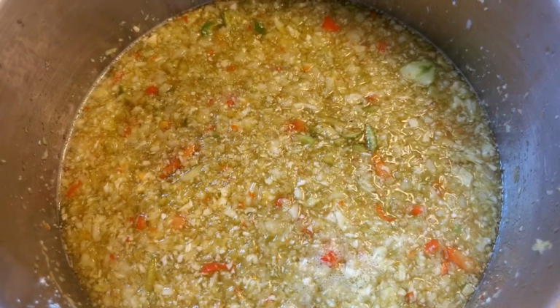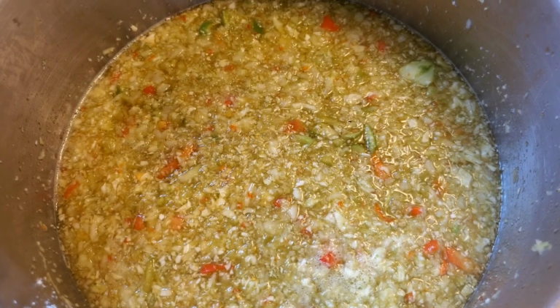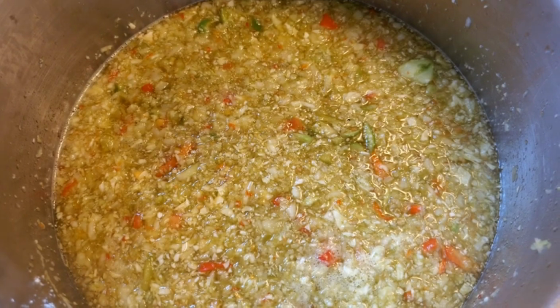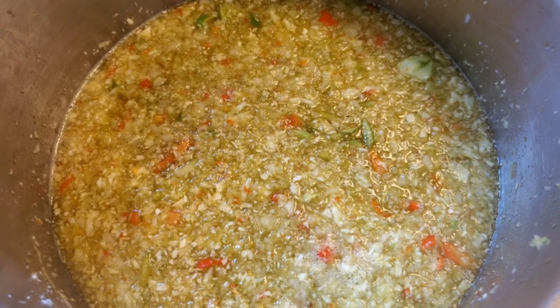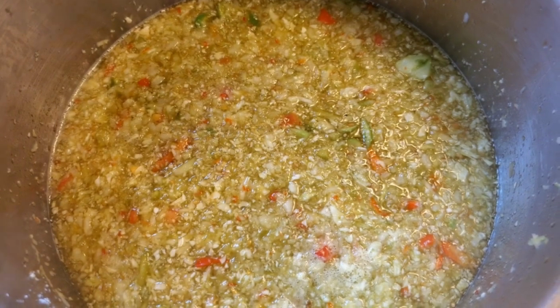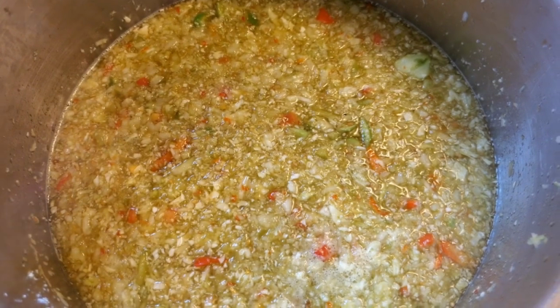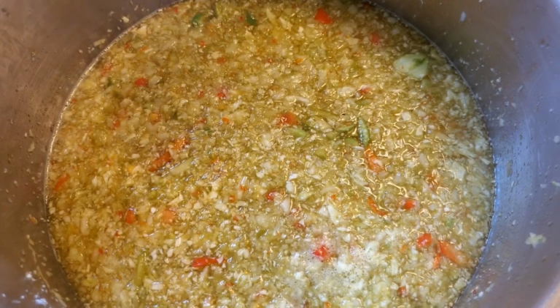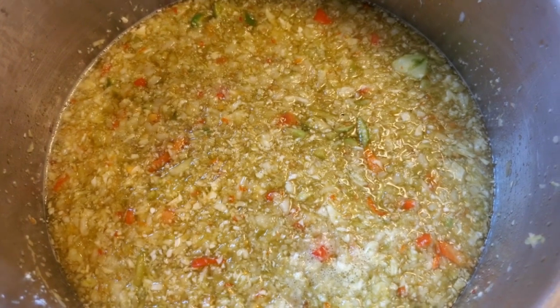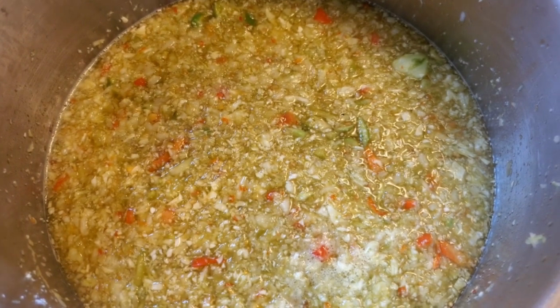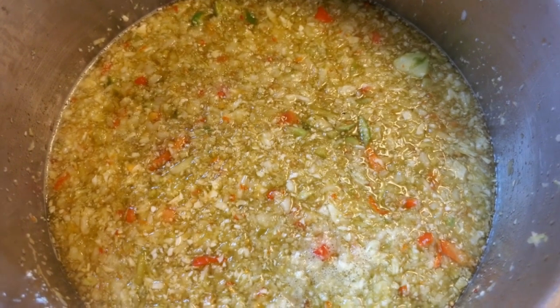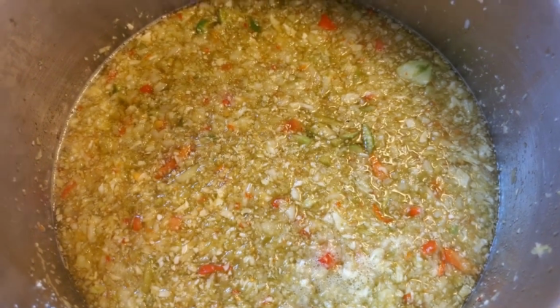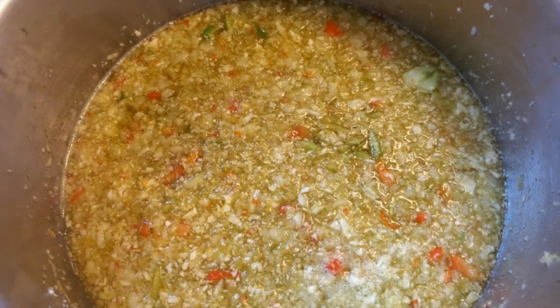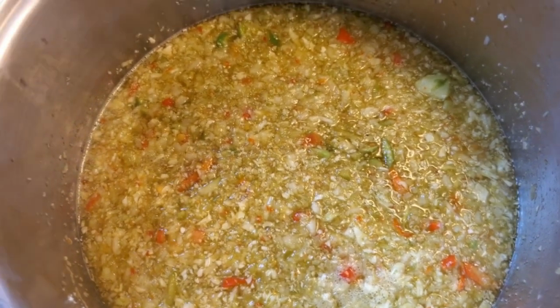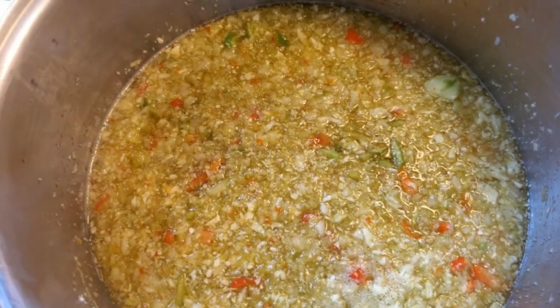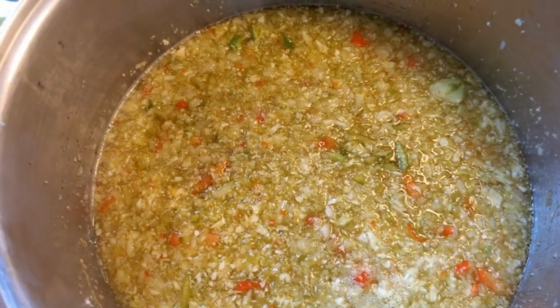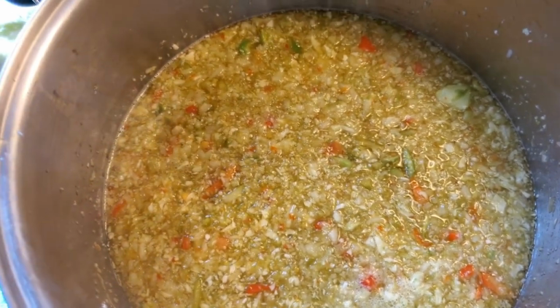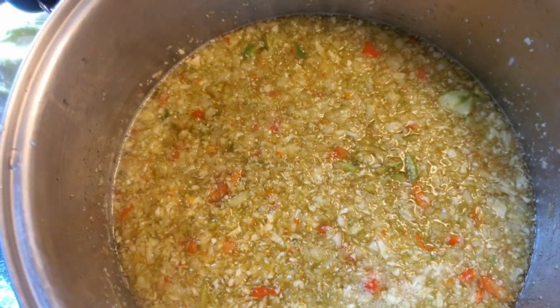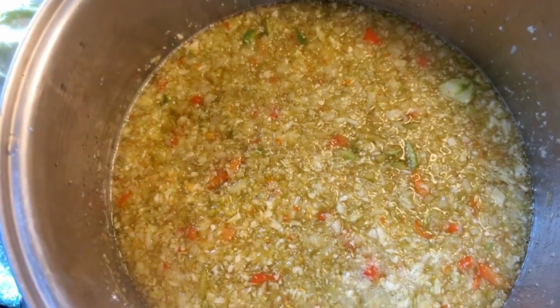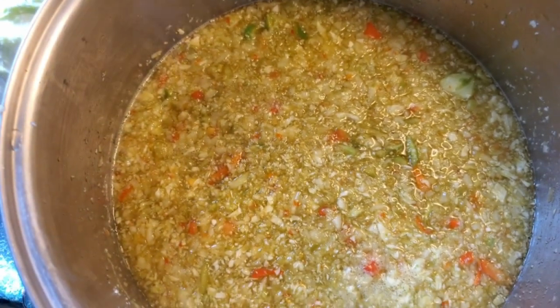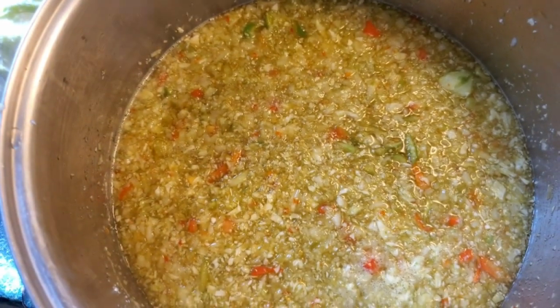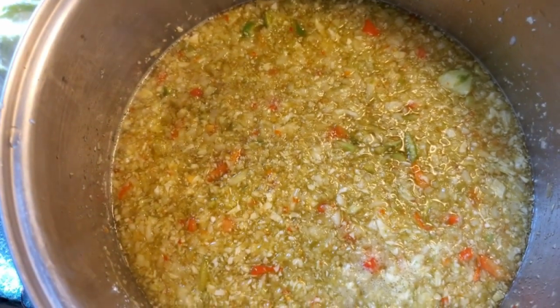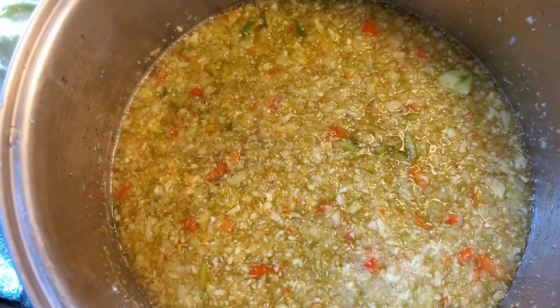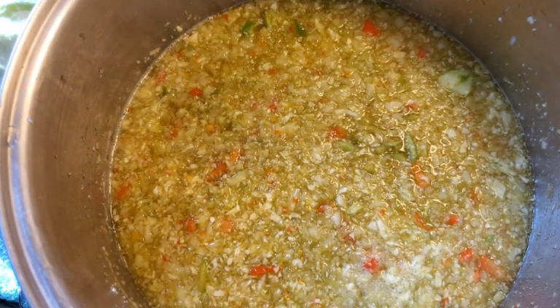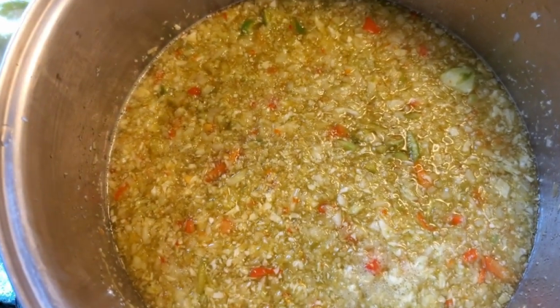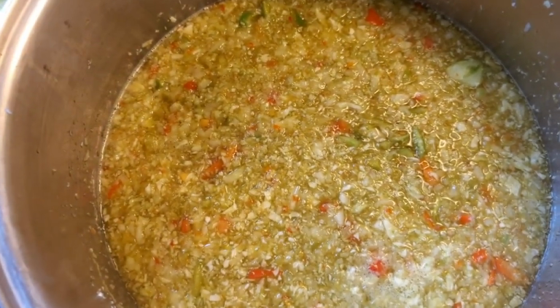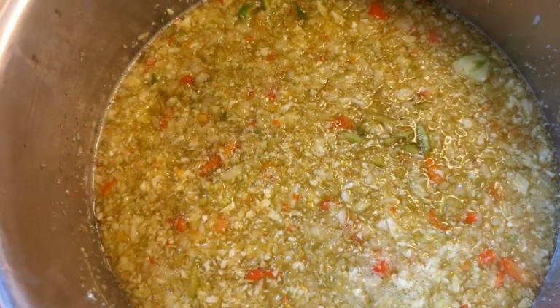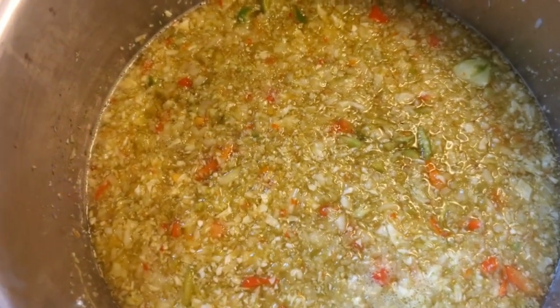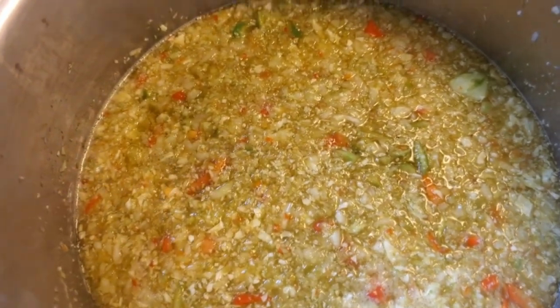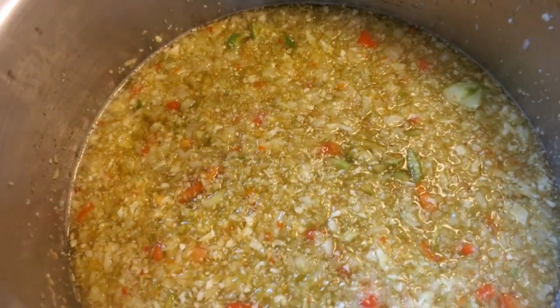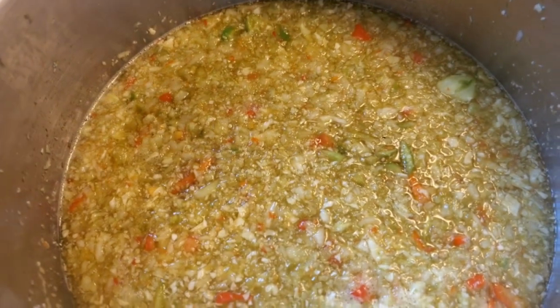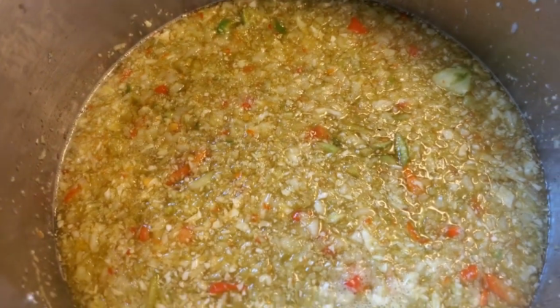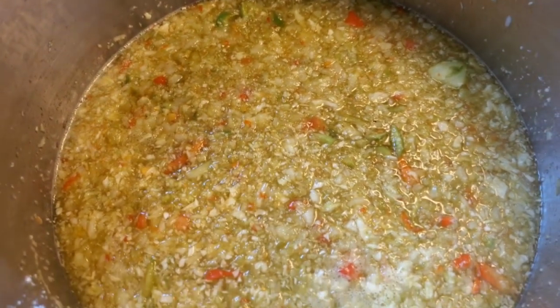Alright guys, through the magic of time — you can tell ours is already finished. Now all we have to do is start filling our jars.